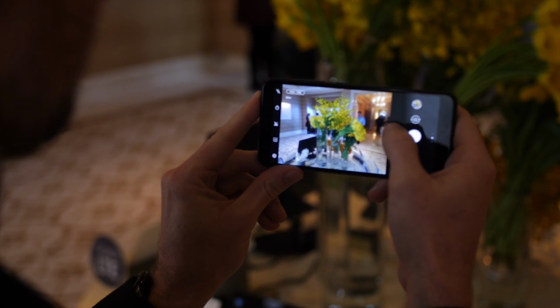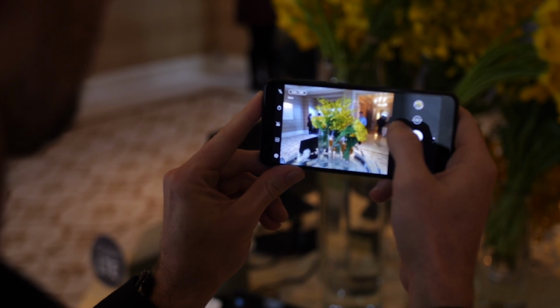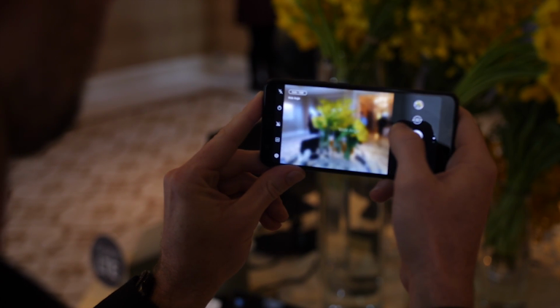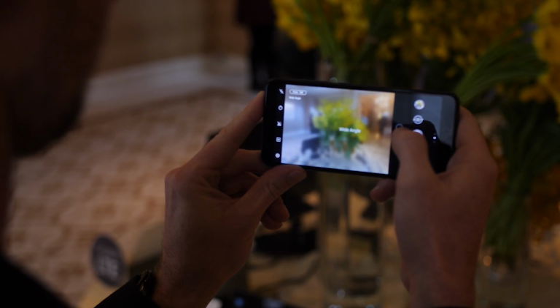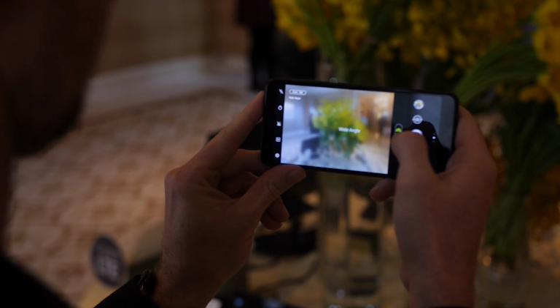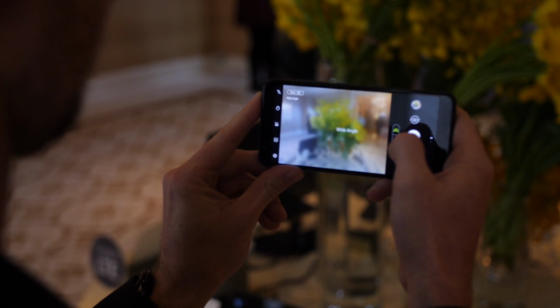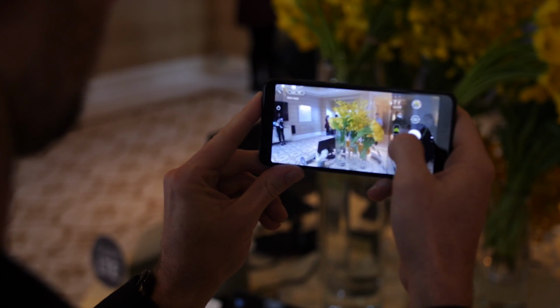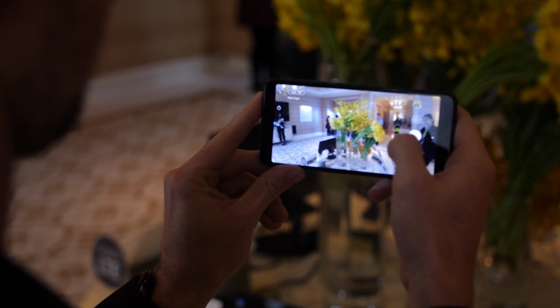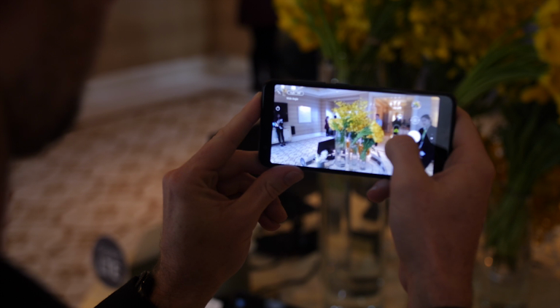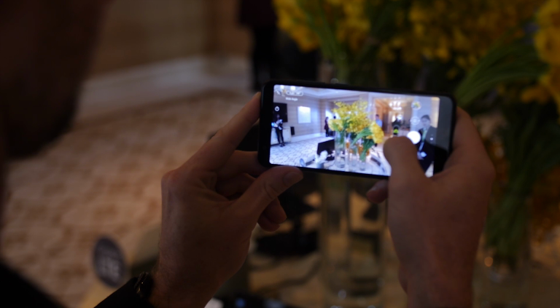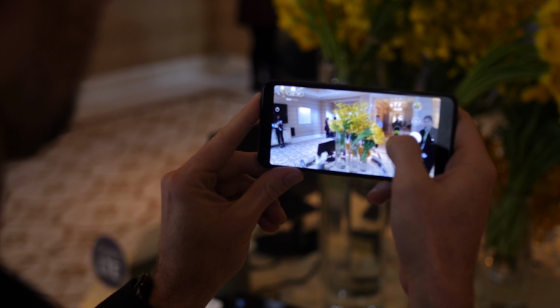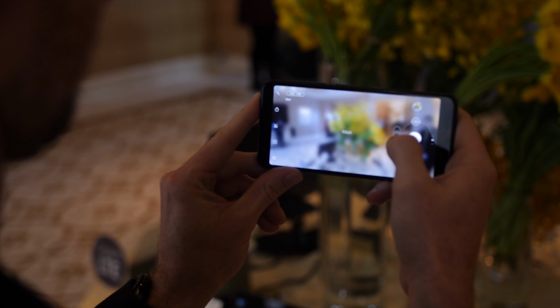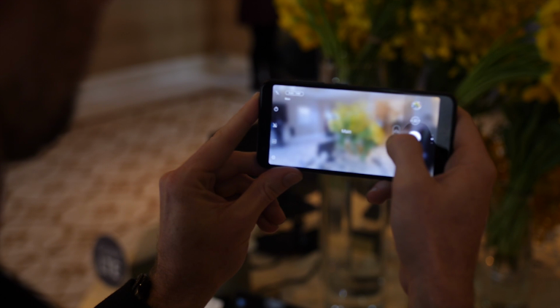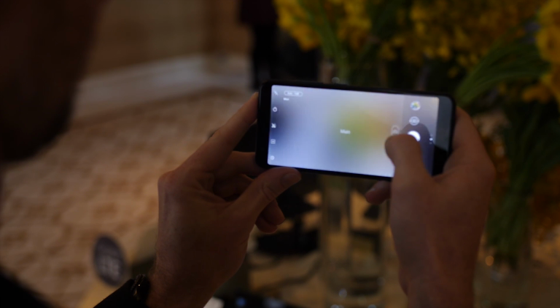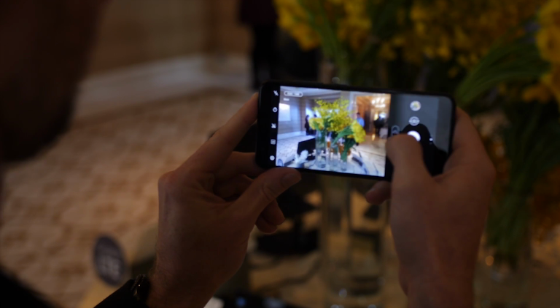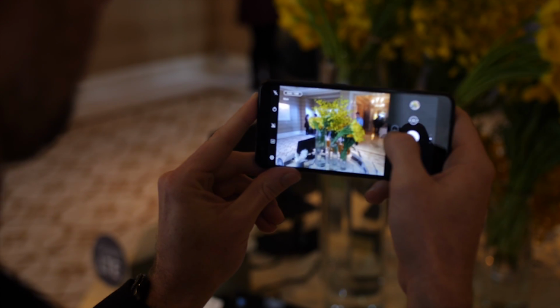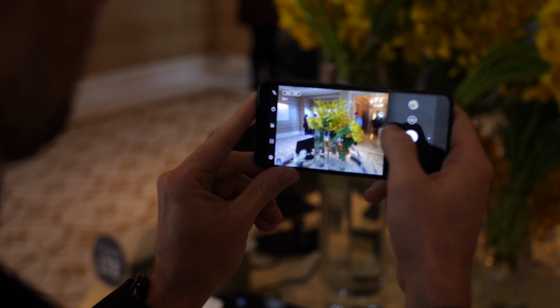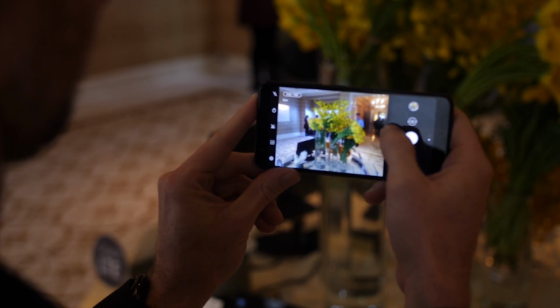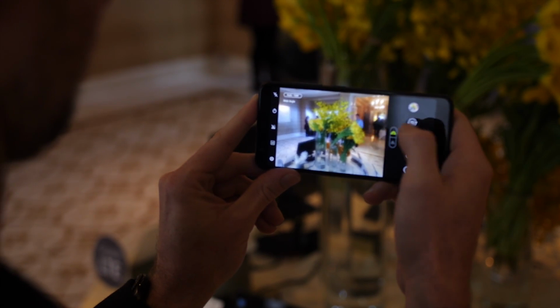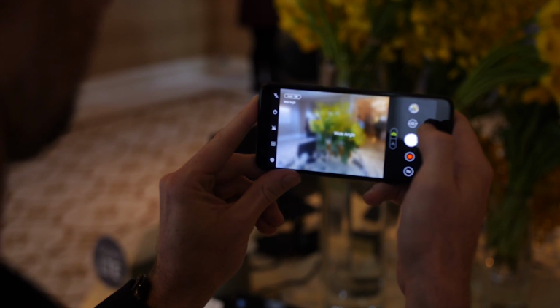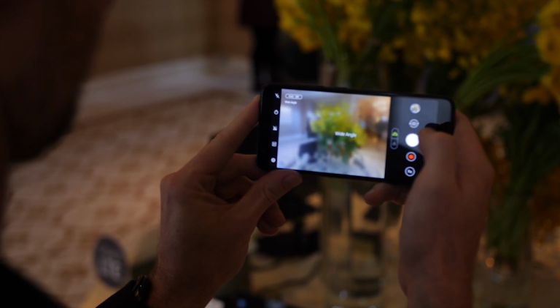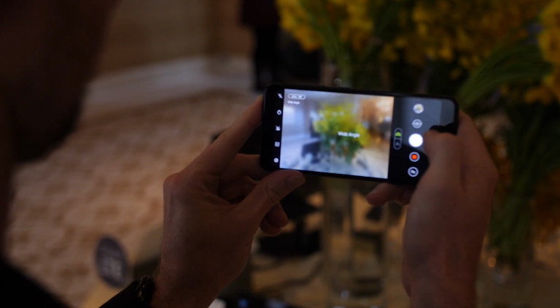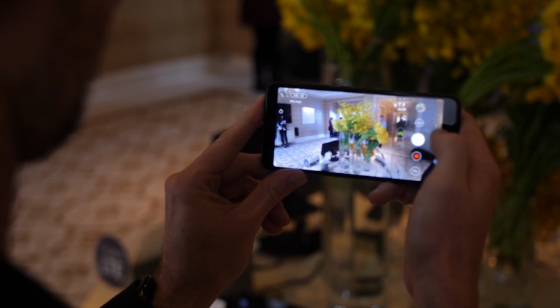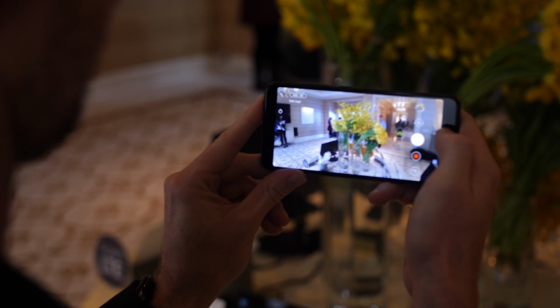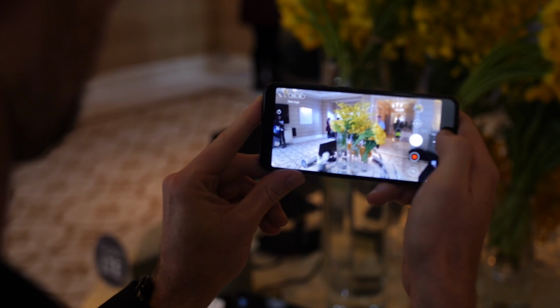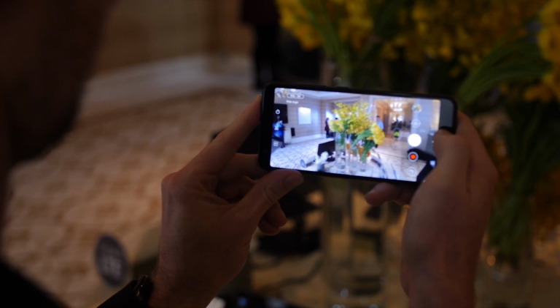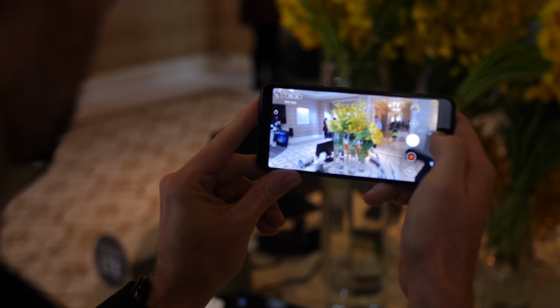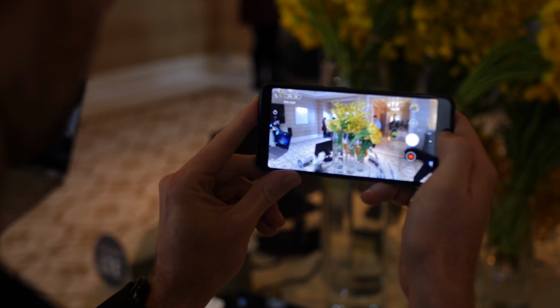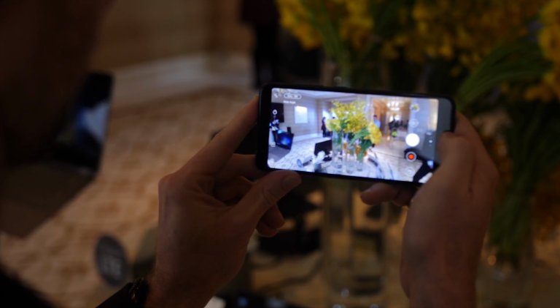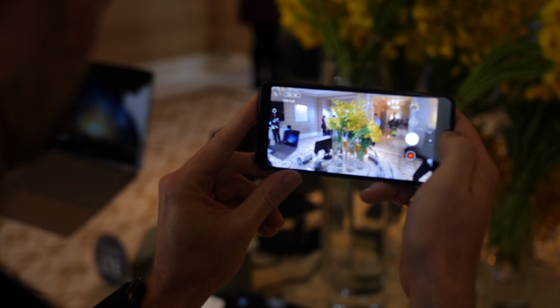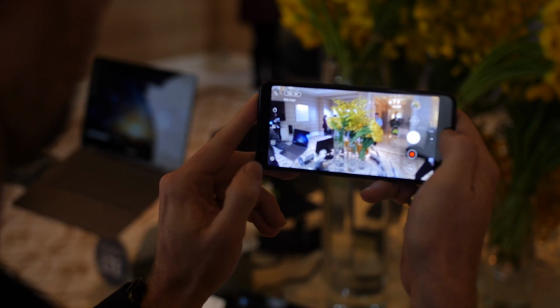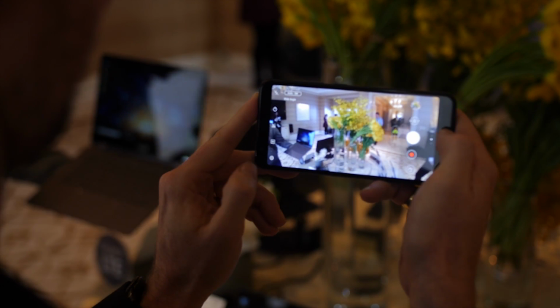It's also got a face unlock feature, which seems to be pretty popular these days, but I'd be careful how much faith you put into this feature.